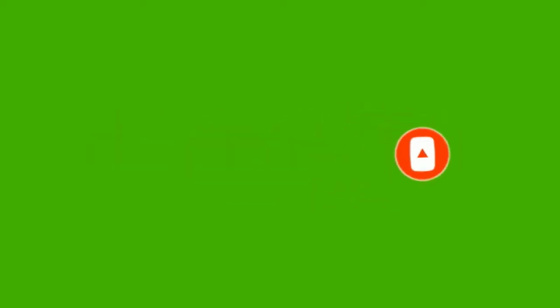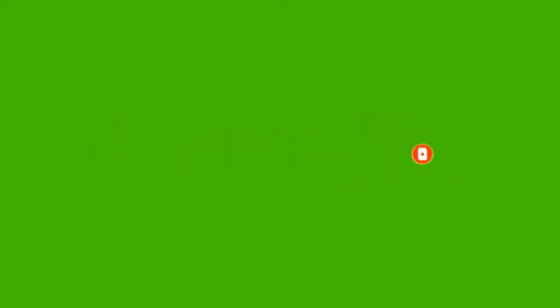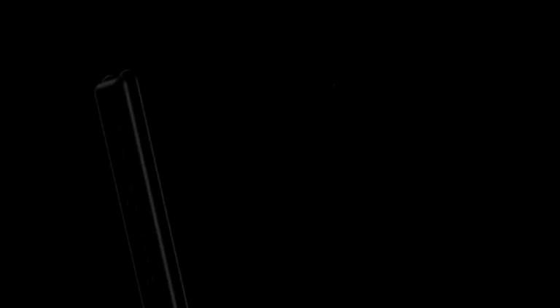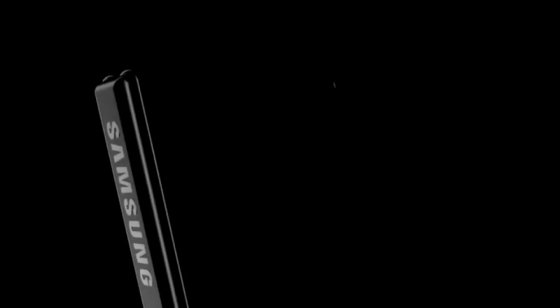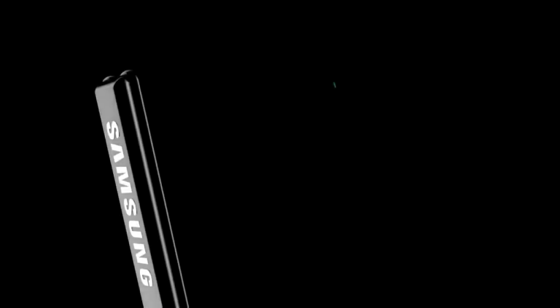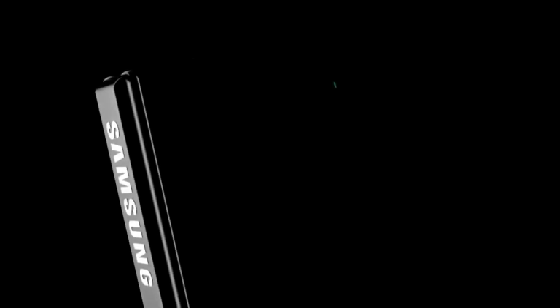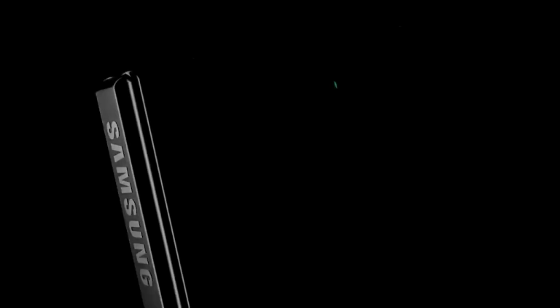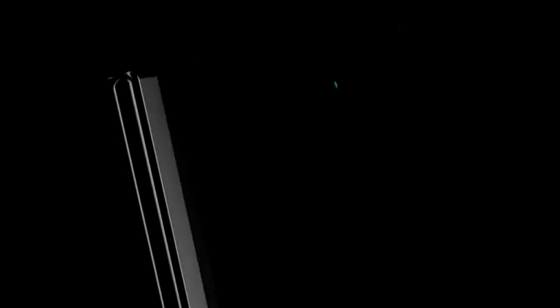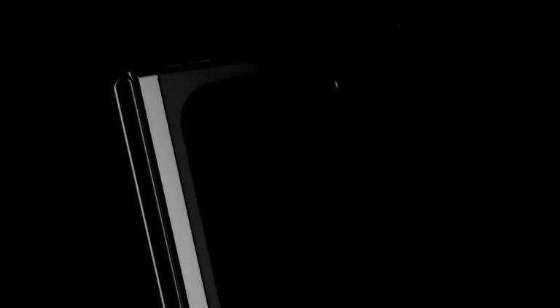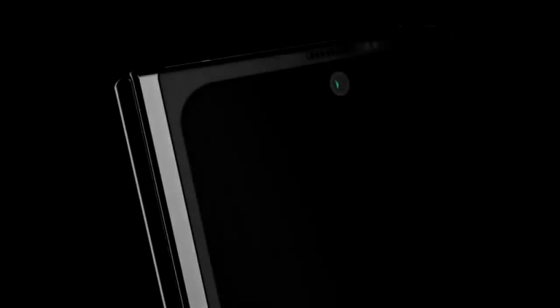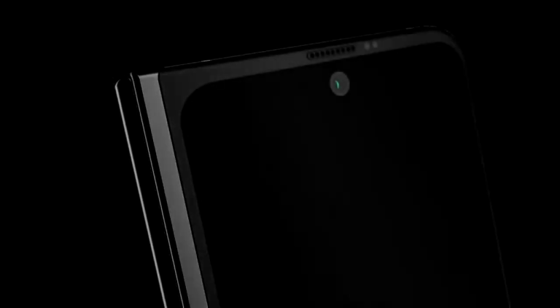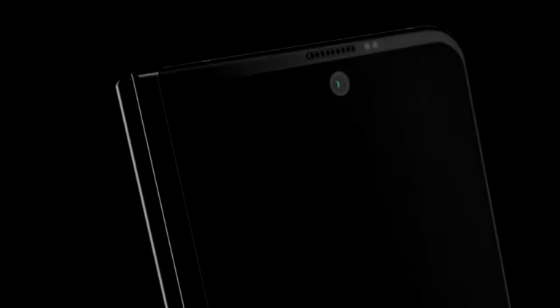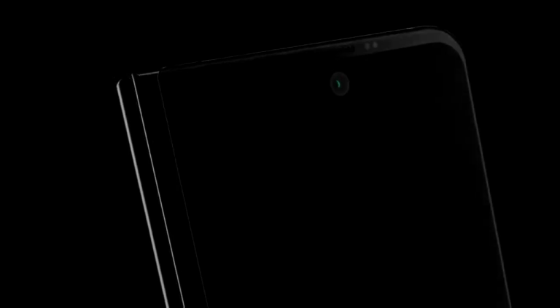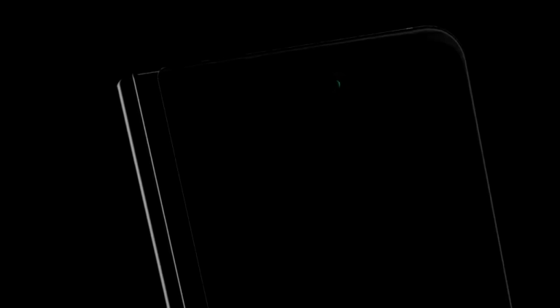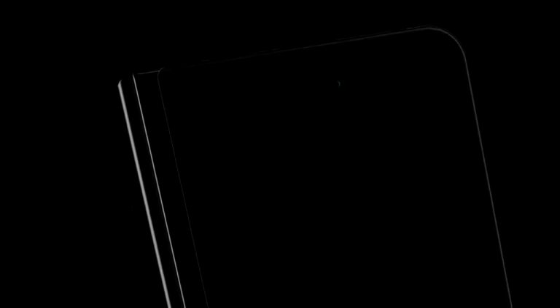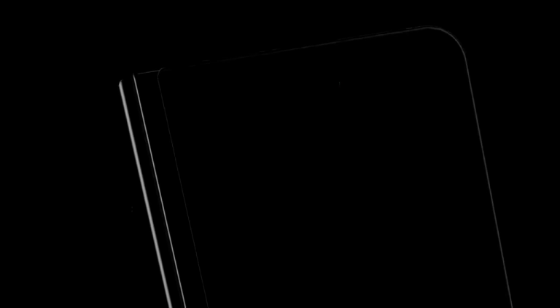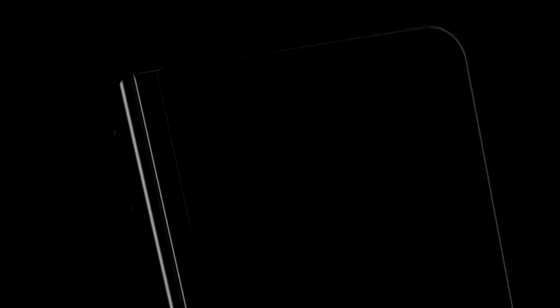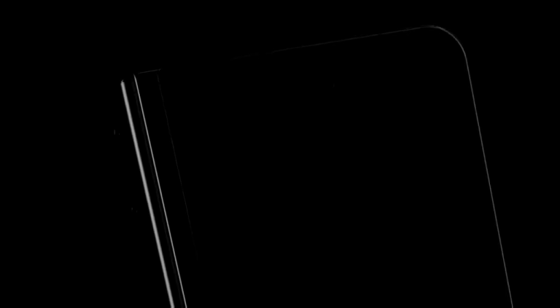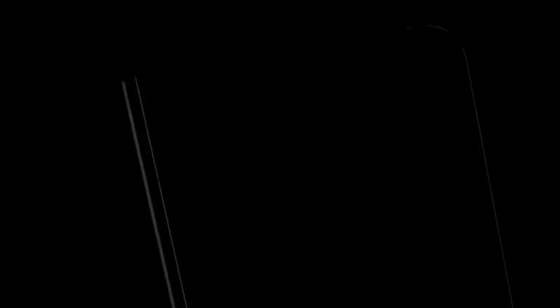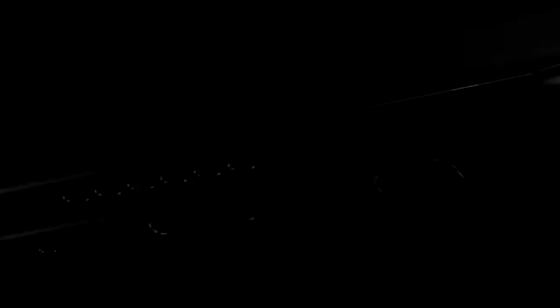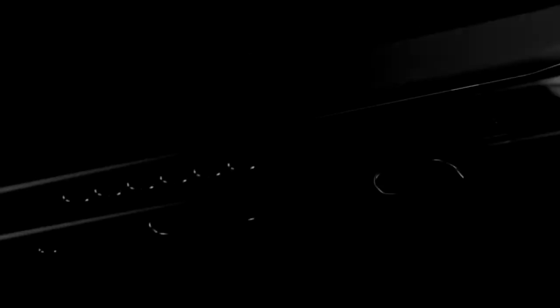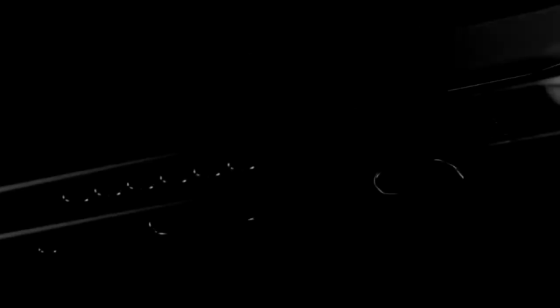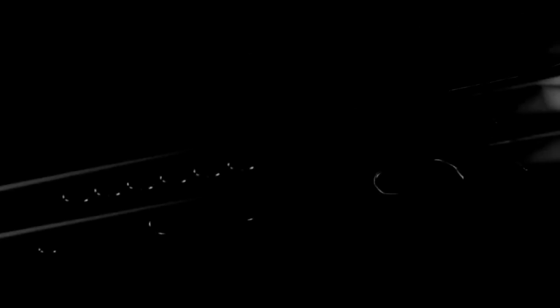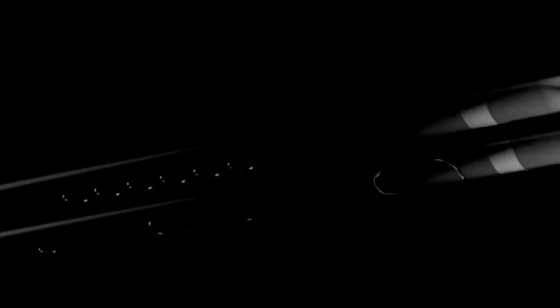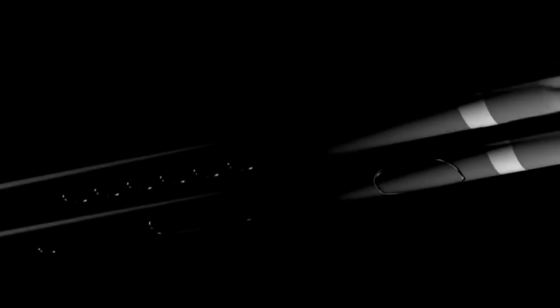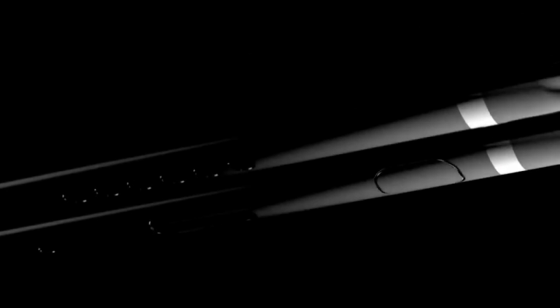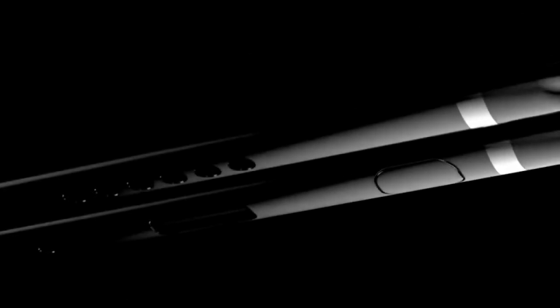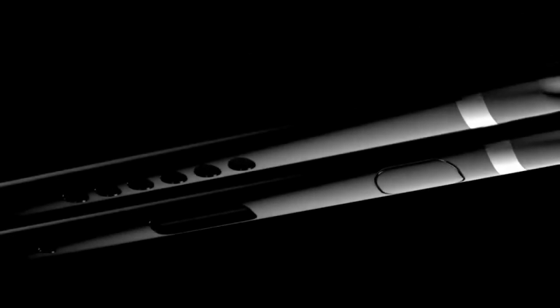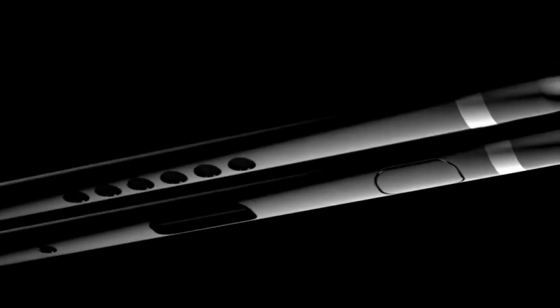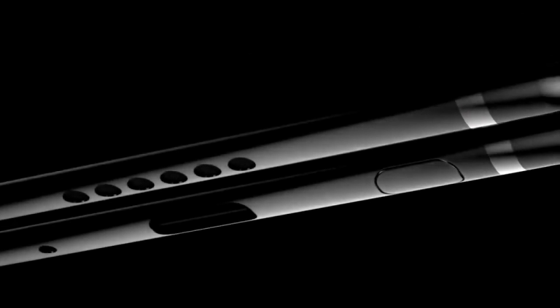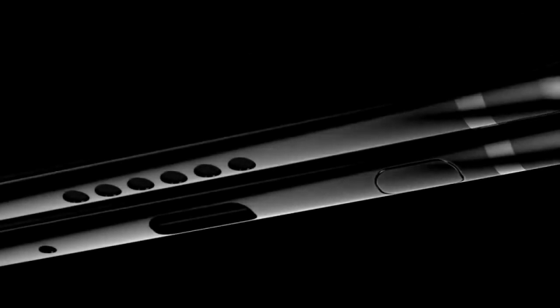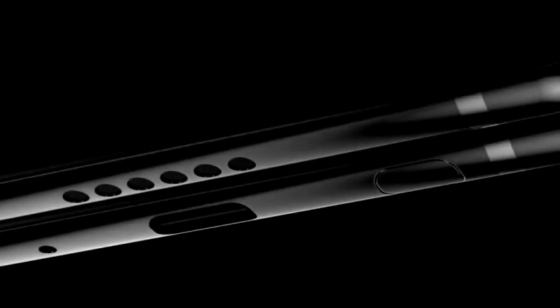The Samsung Galaxy Fold 2 may have finally been revealed, and I'll be sharing the details right after this.